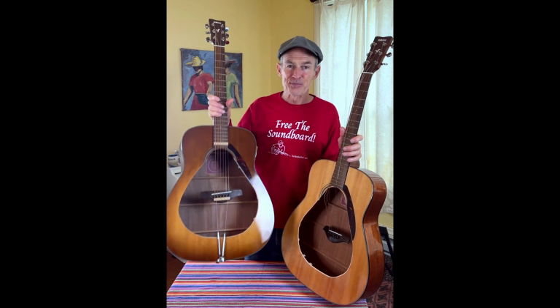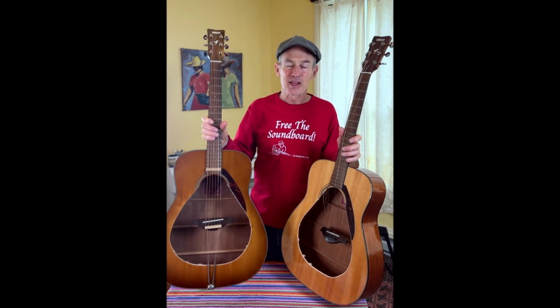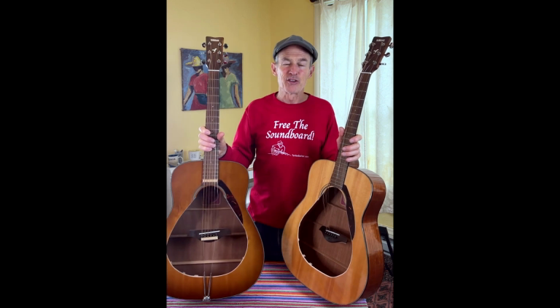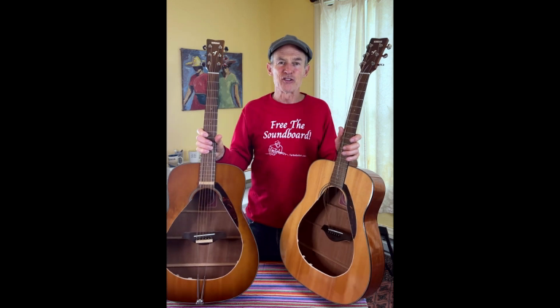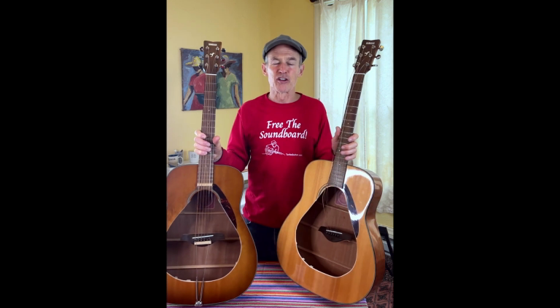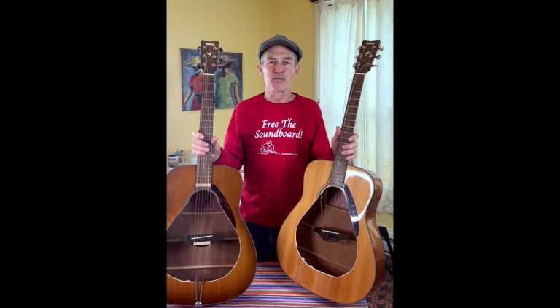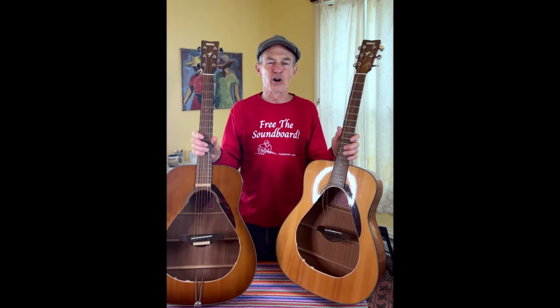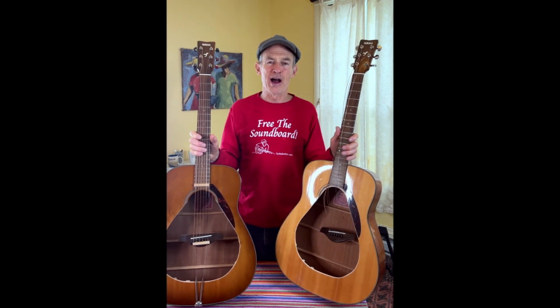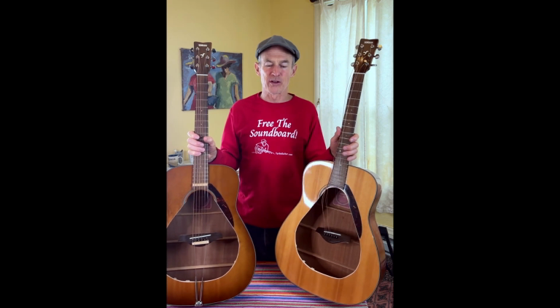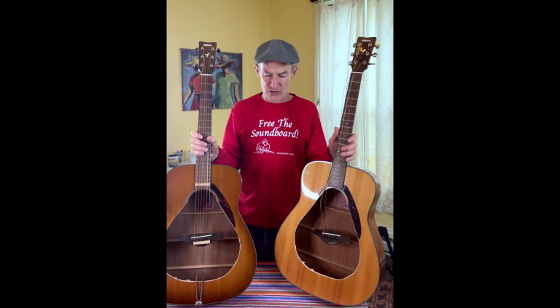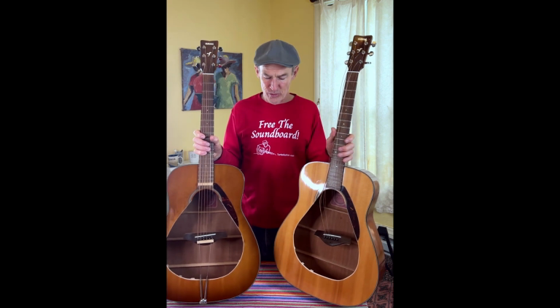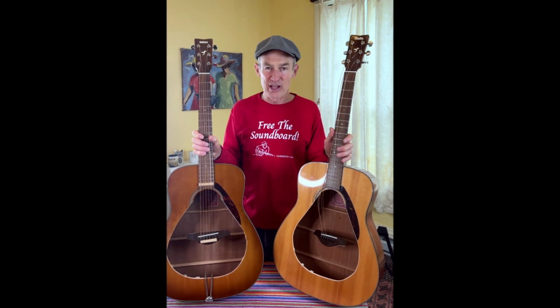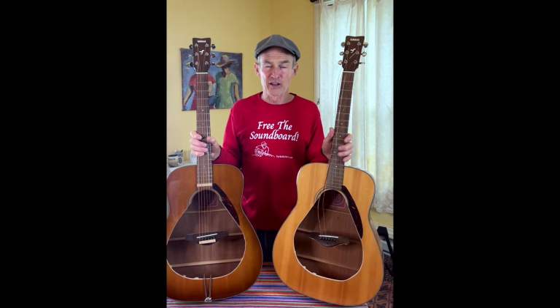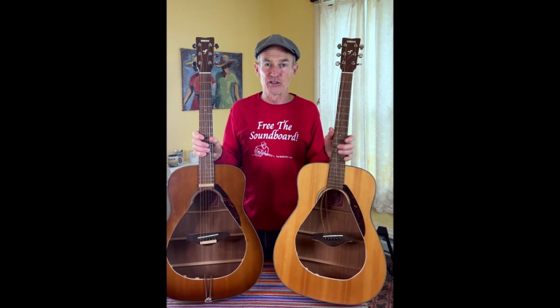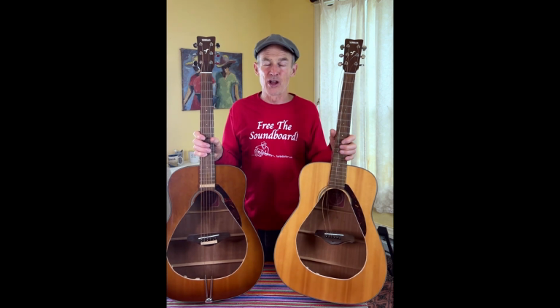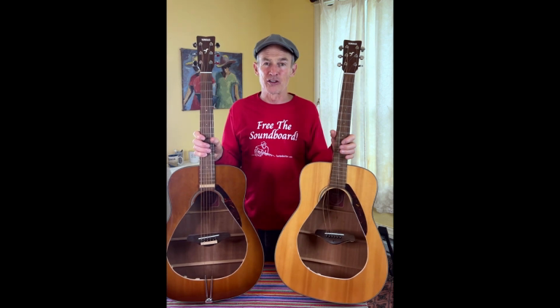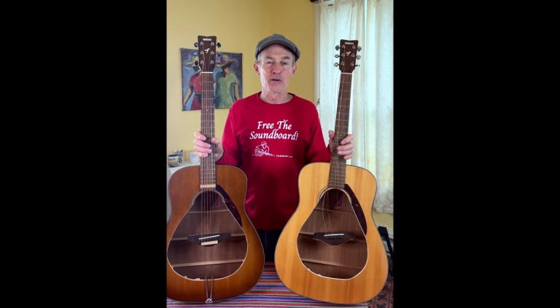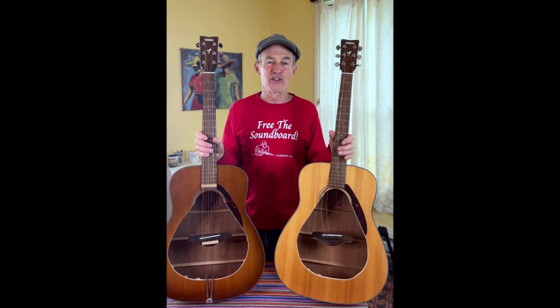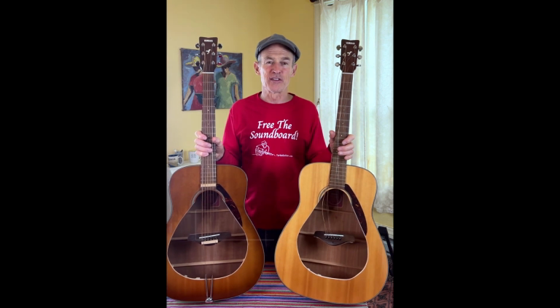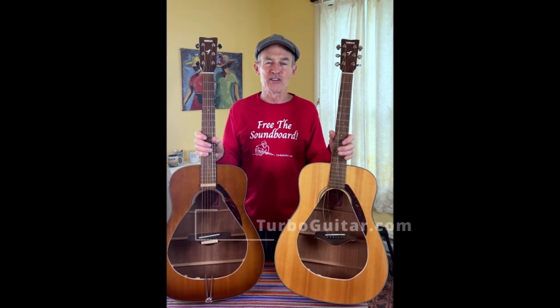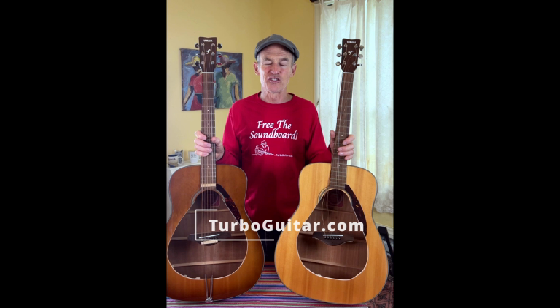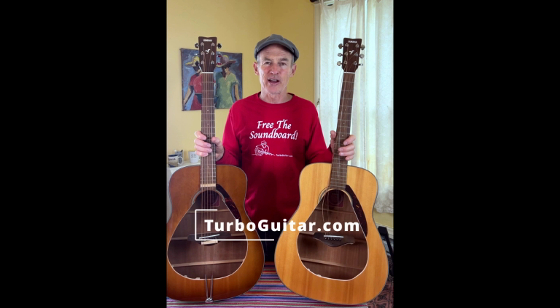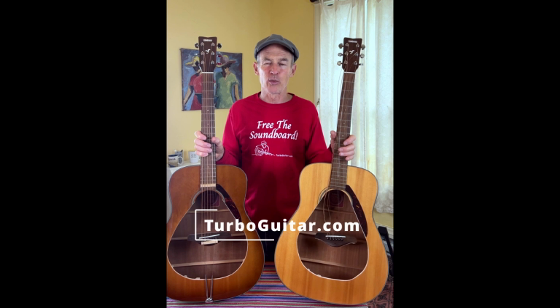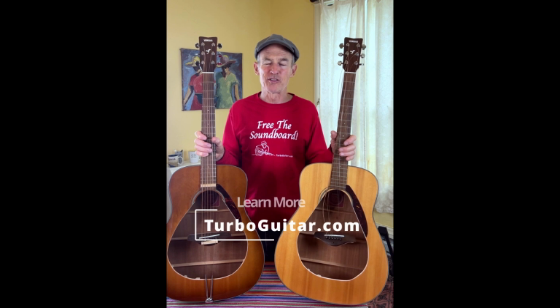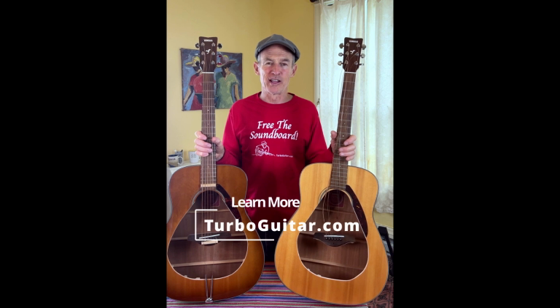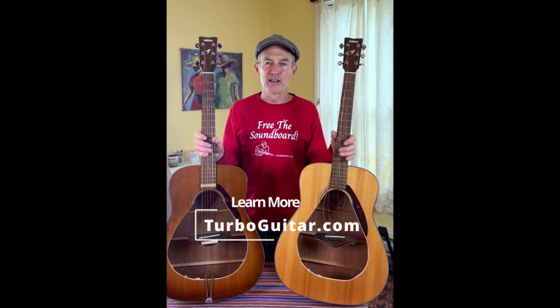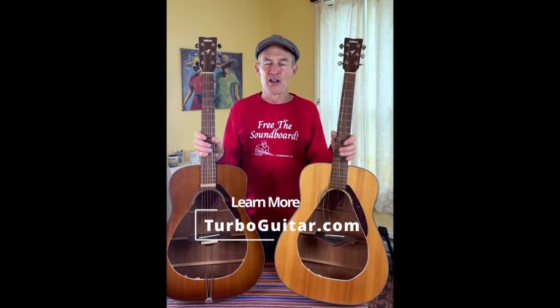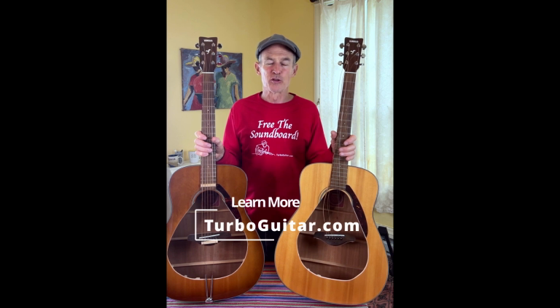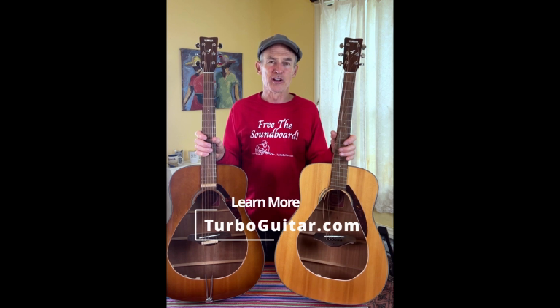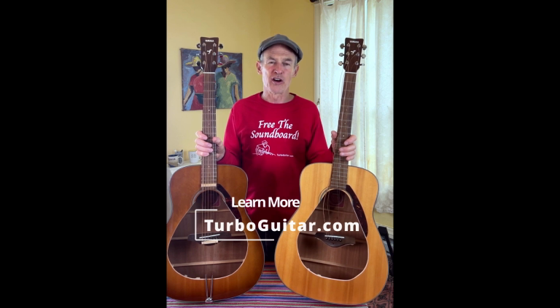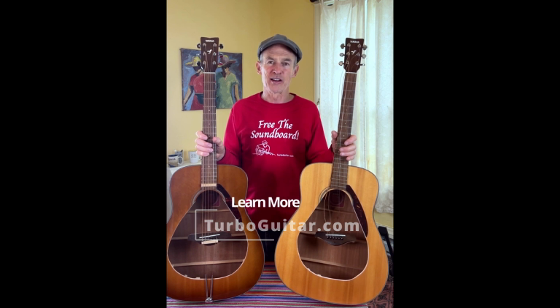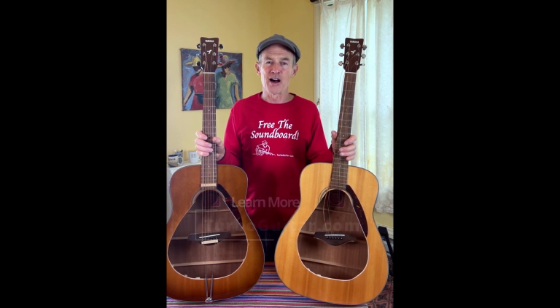If you're interested in learning more about our Turbo Tail and TurboStrand devices, check out our website, TurboGuitar.com.